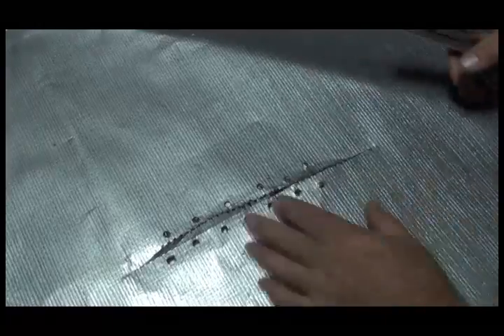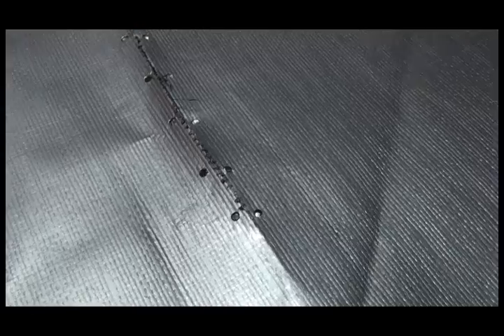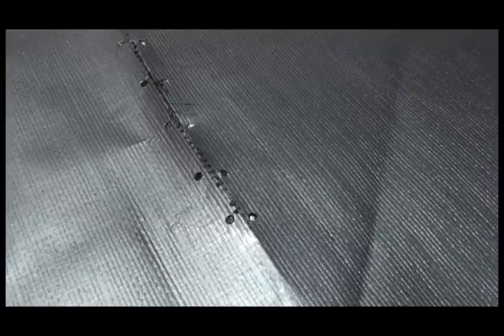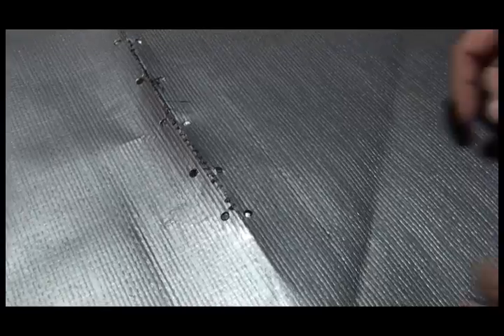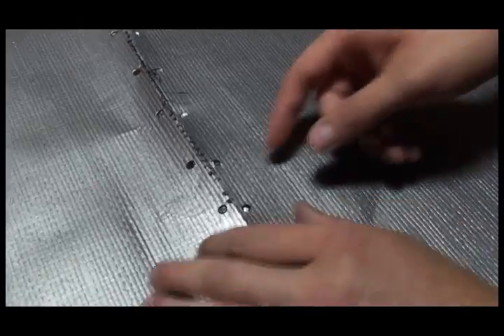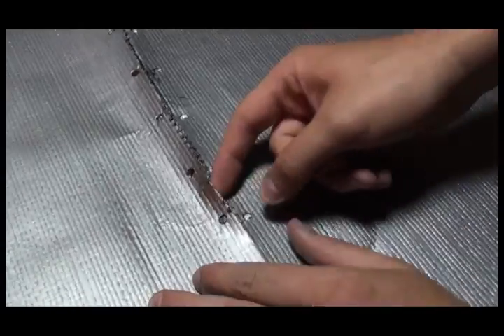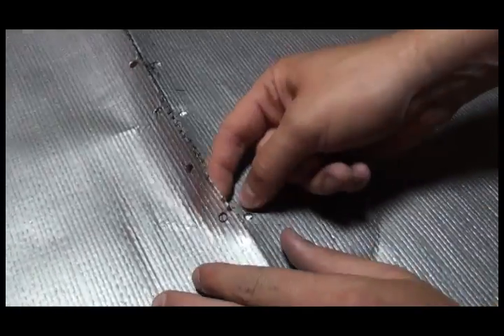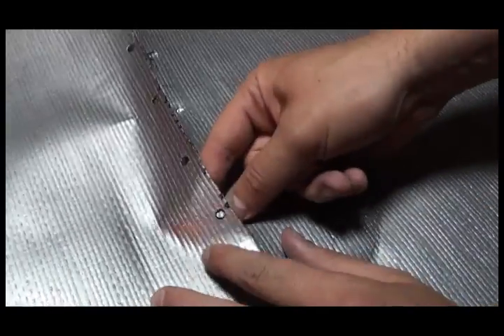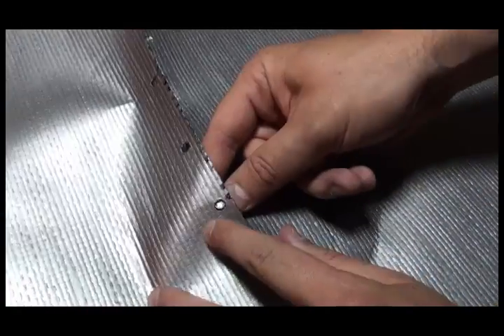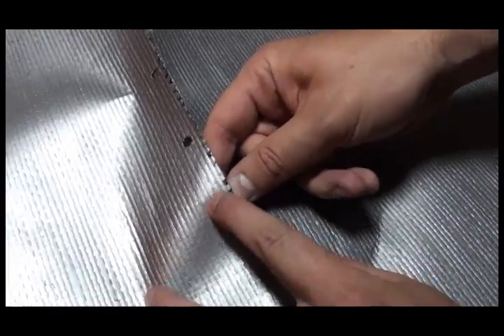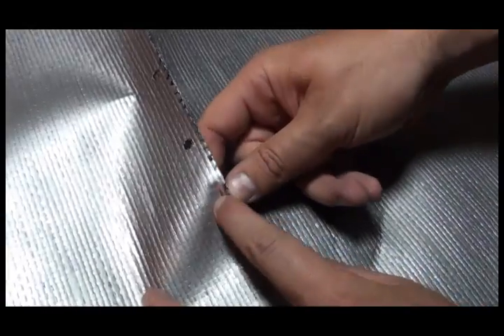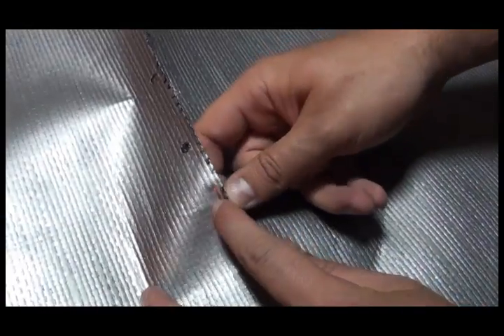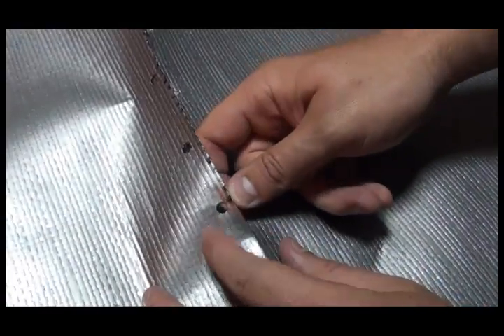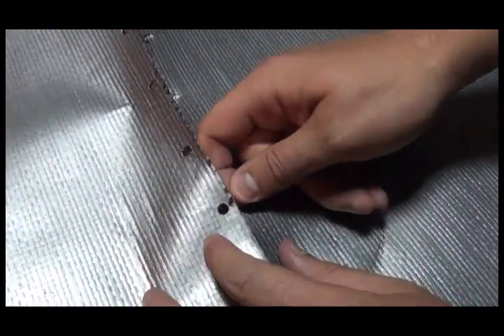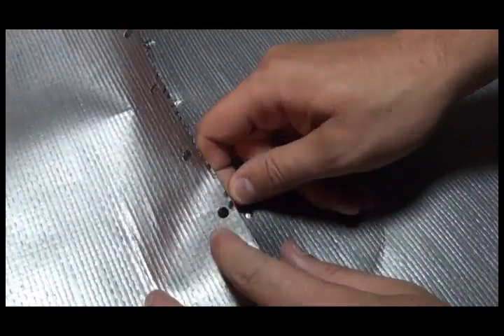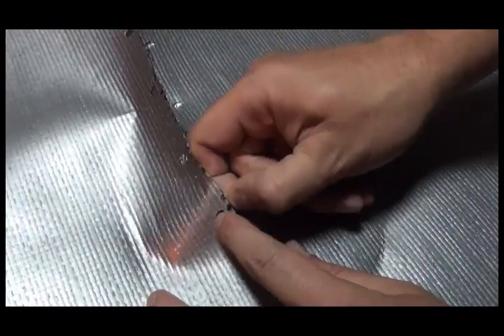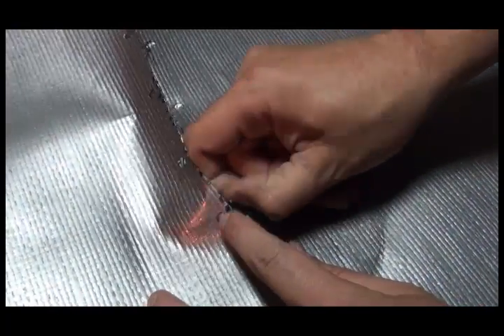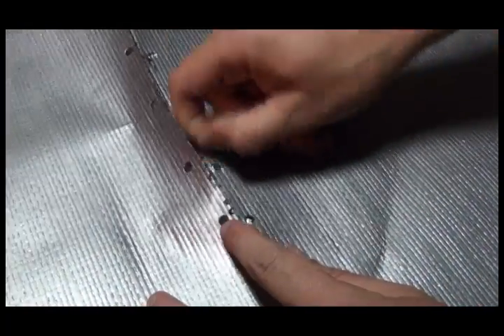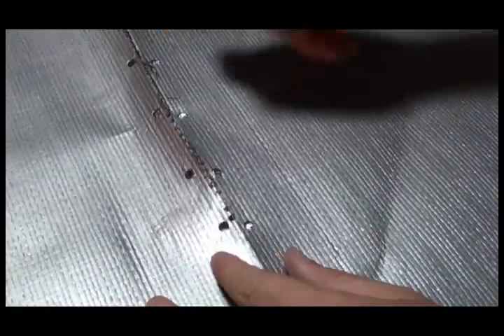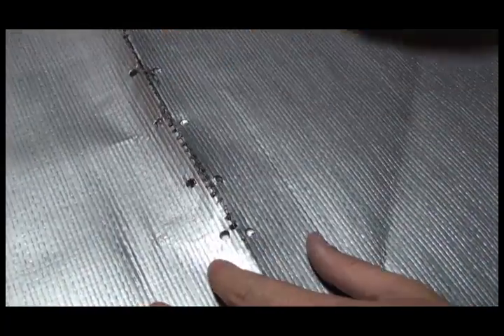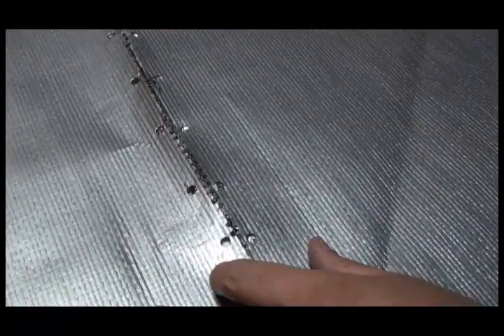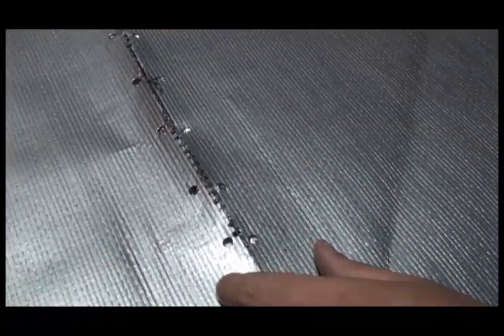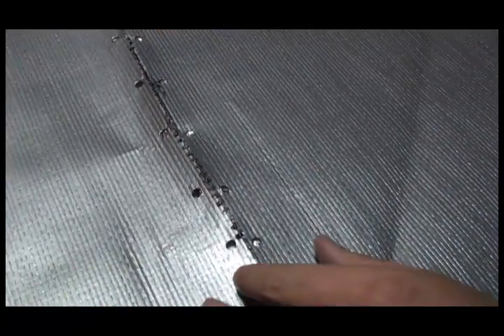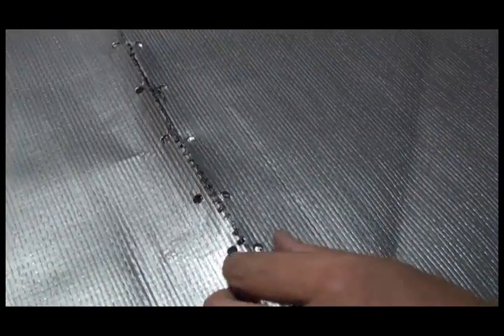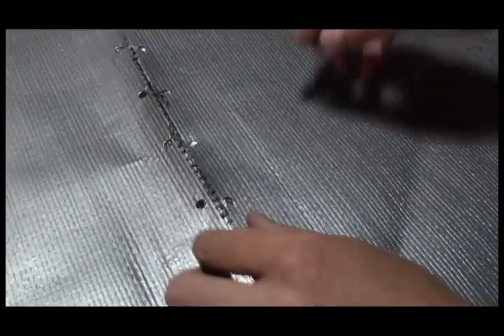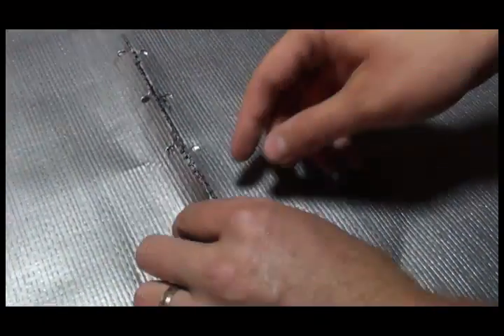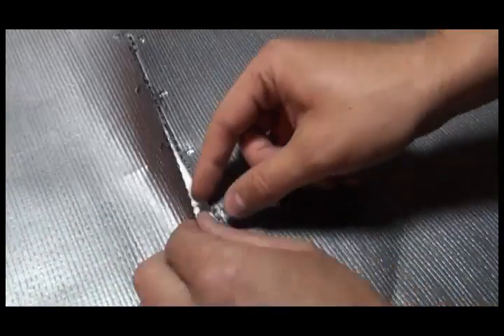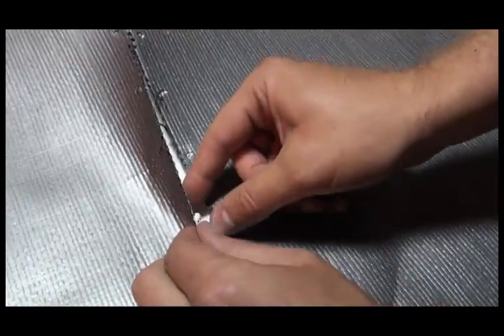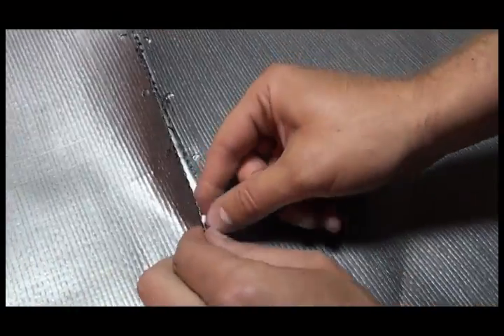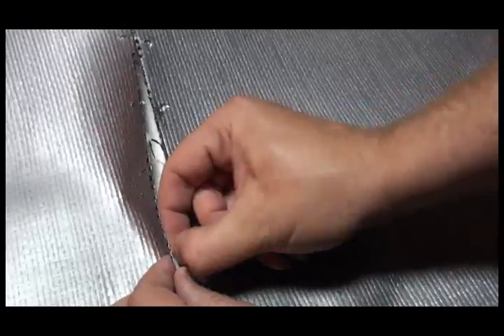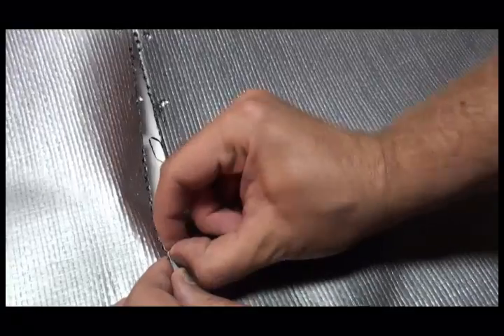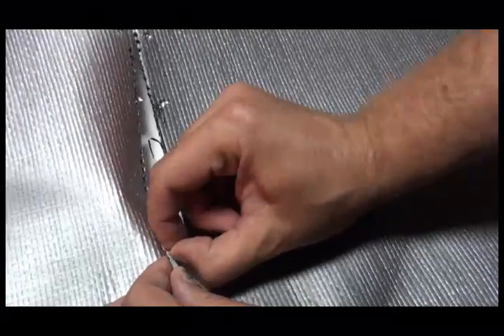Check all holes to ensure they are cleanly punched. Remove all loose material from the punched holes if necessary.